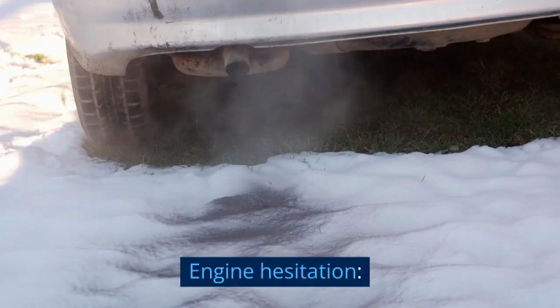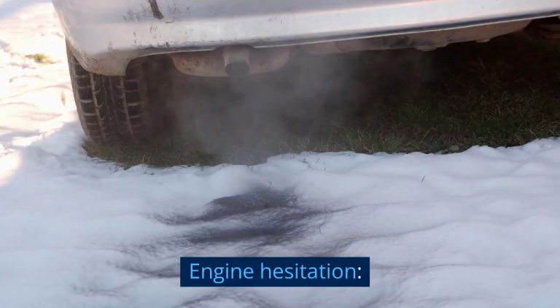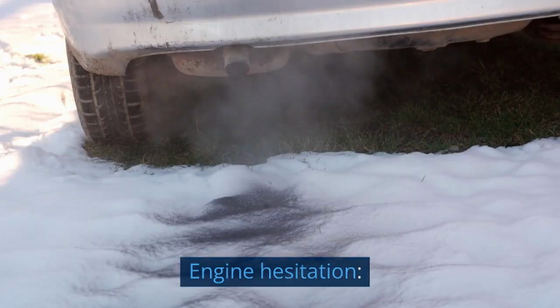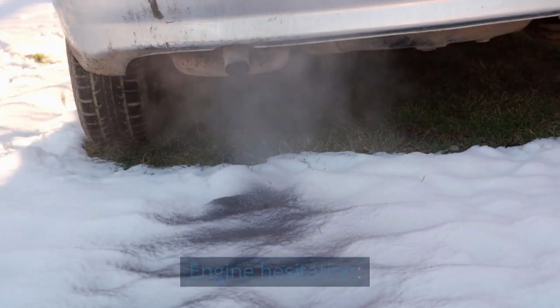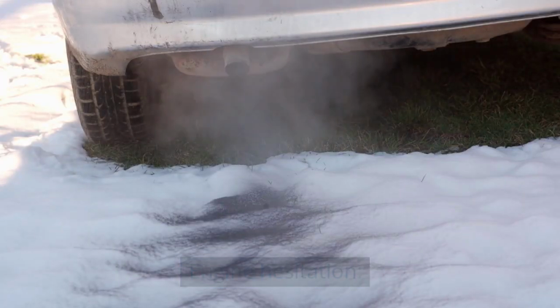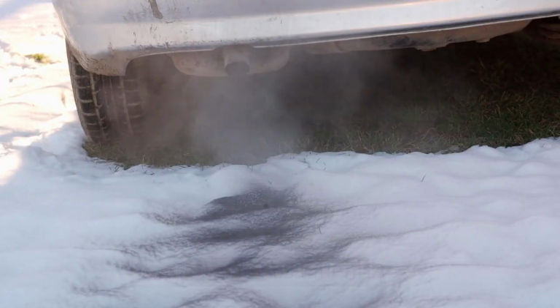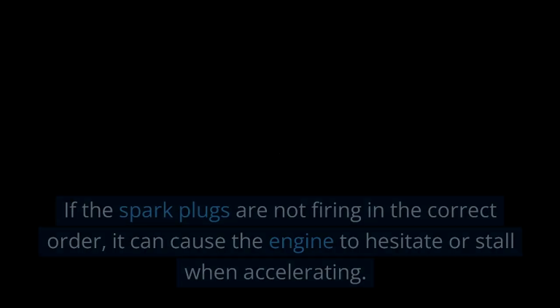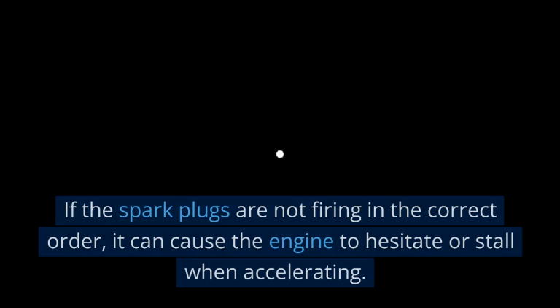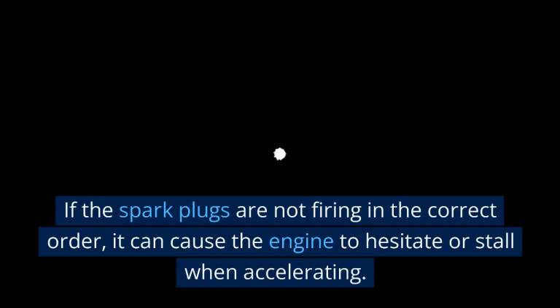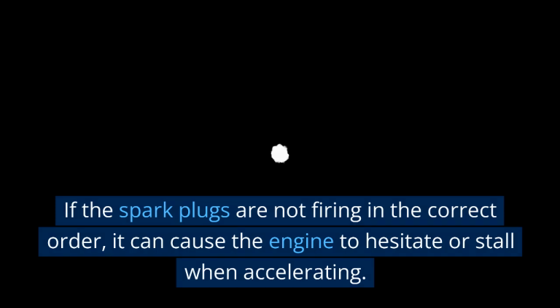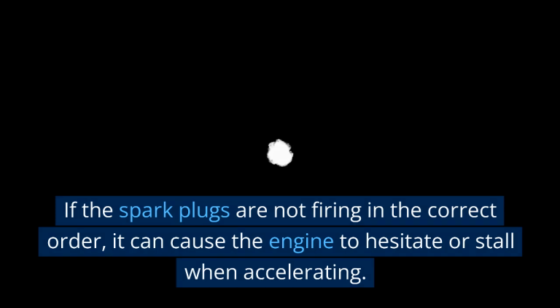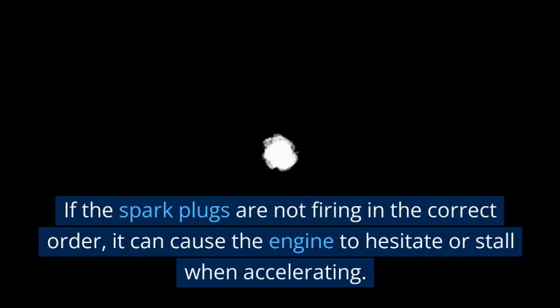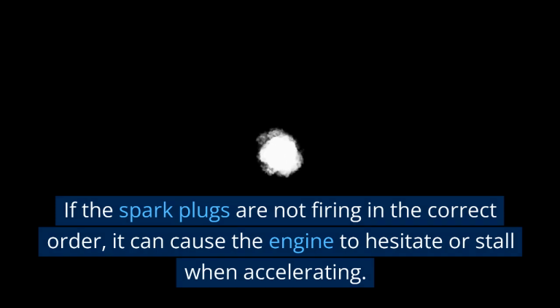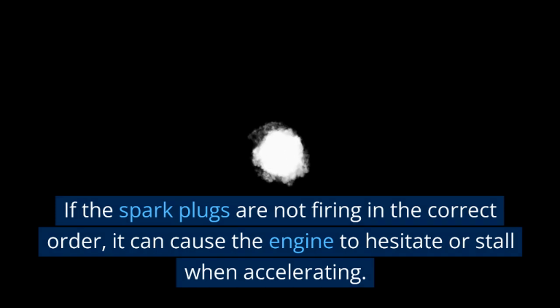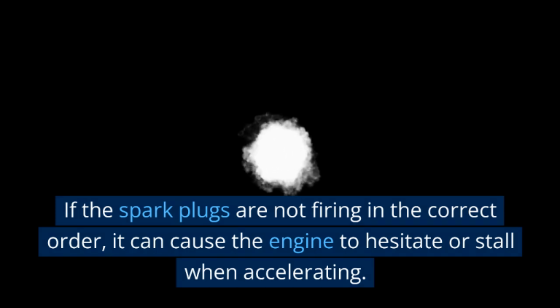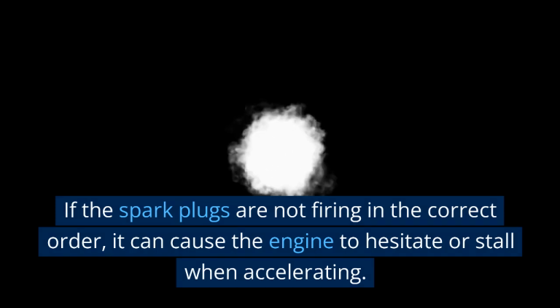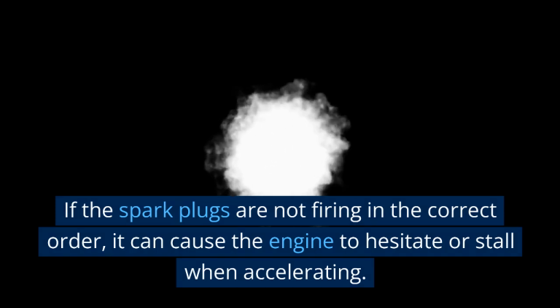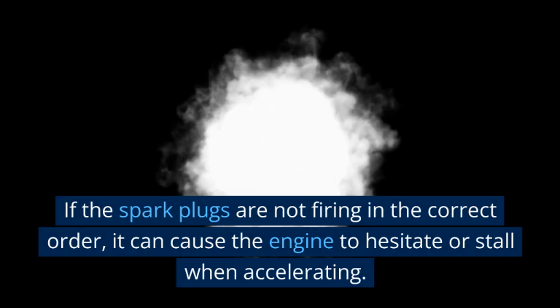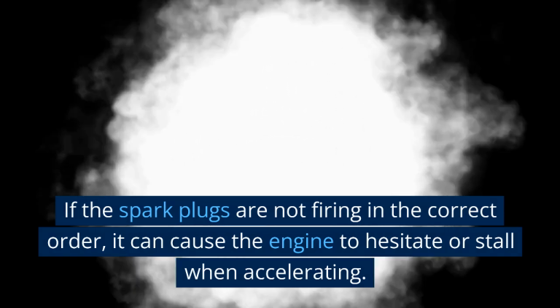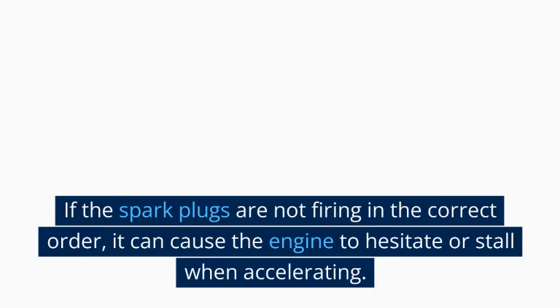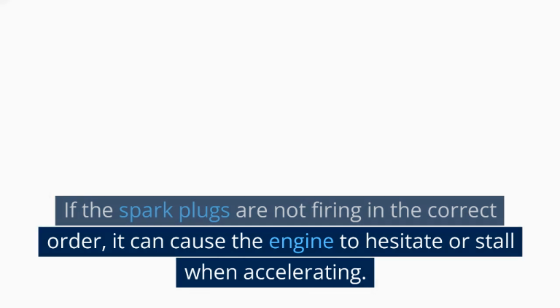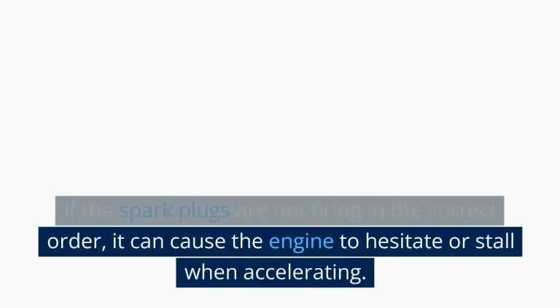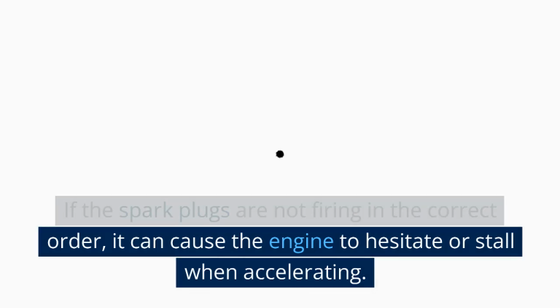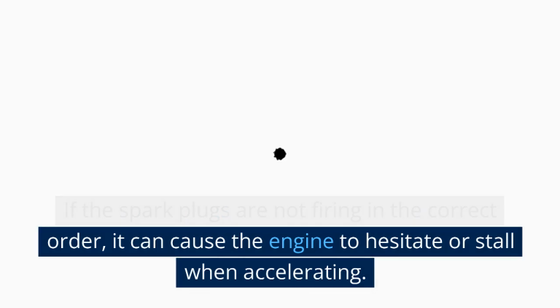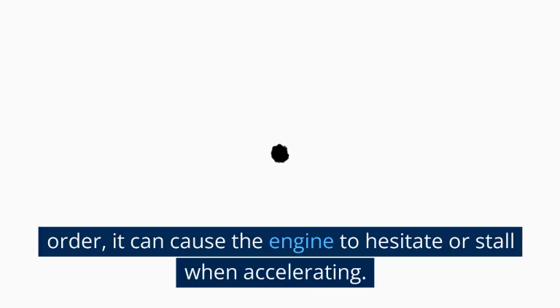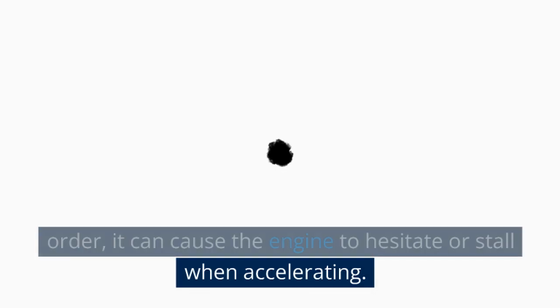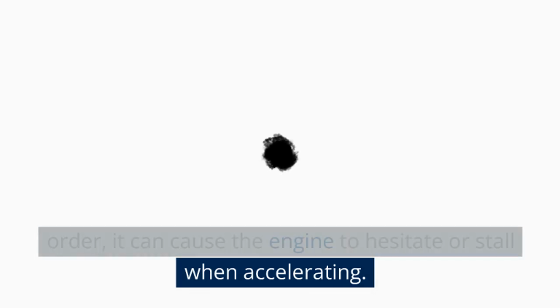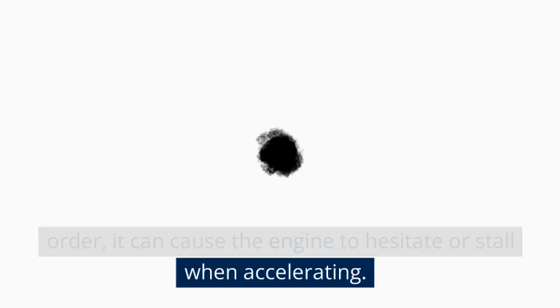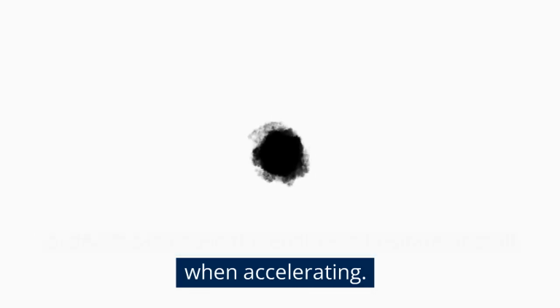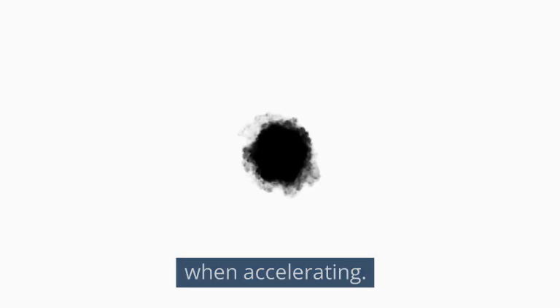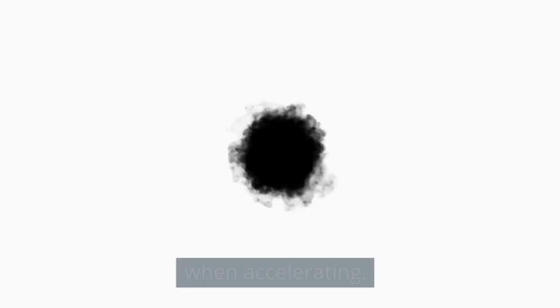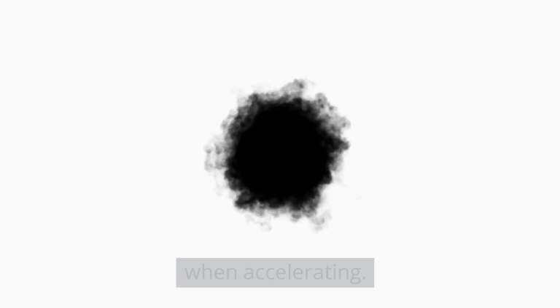Engine hesitation. If the spark plugs are not firing in the correct order, it can cause the engine to hesitate or stall when accelerating.